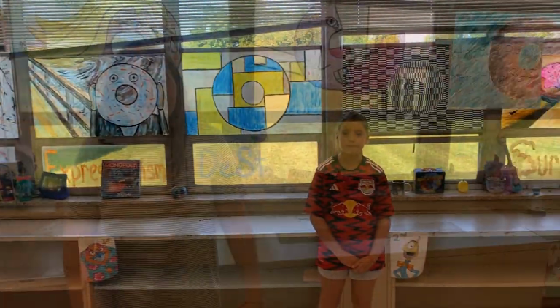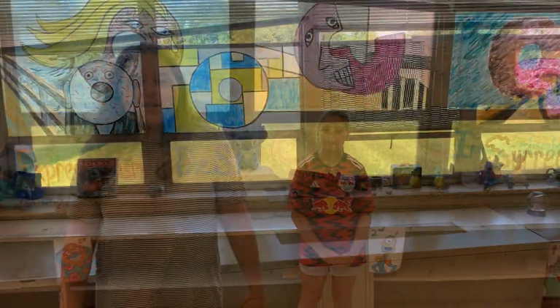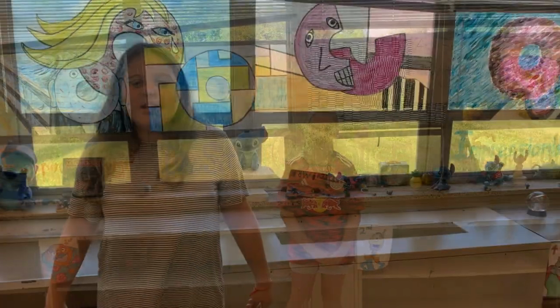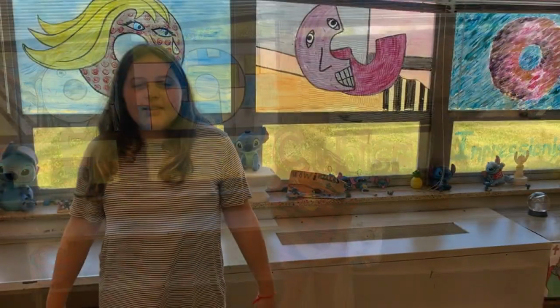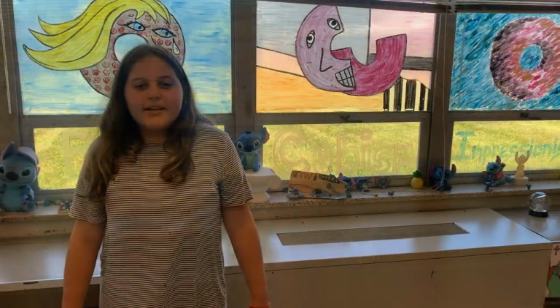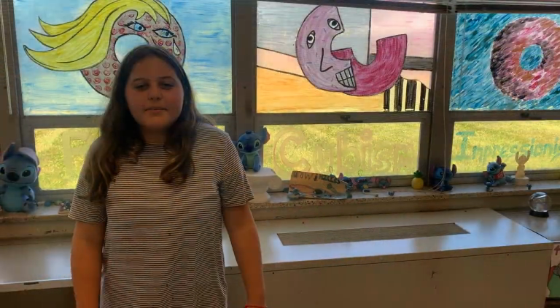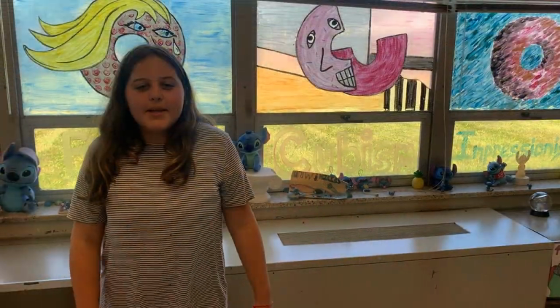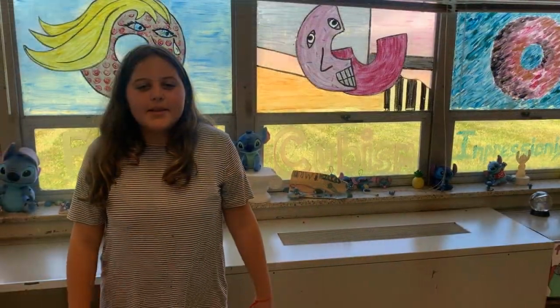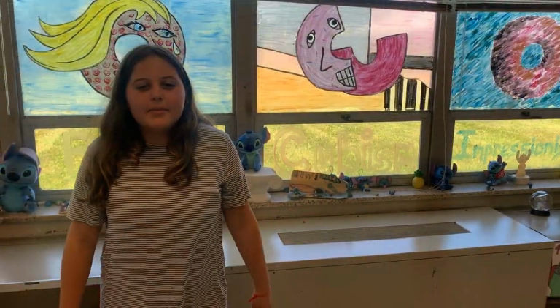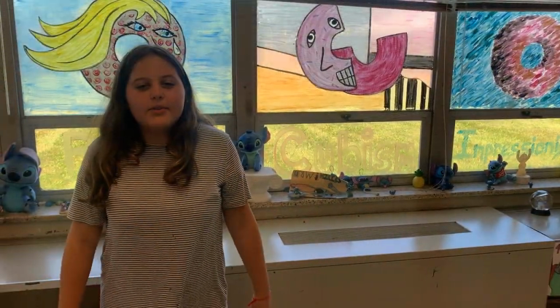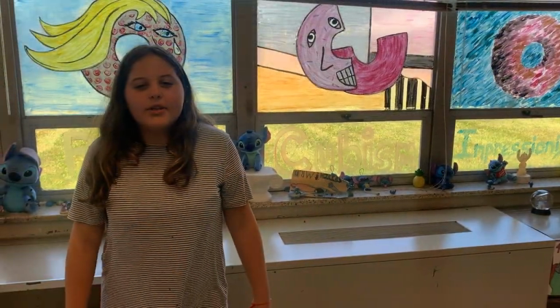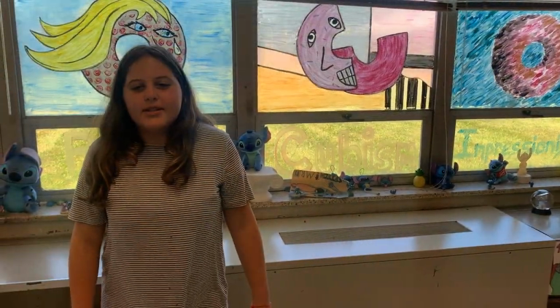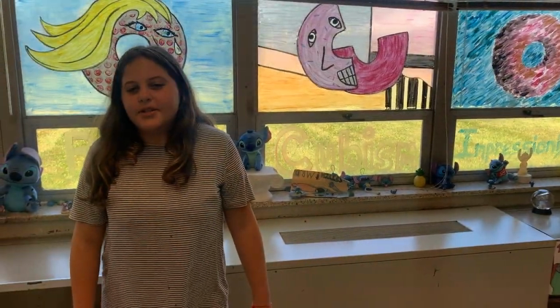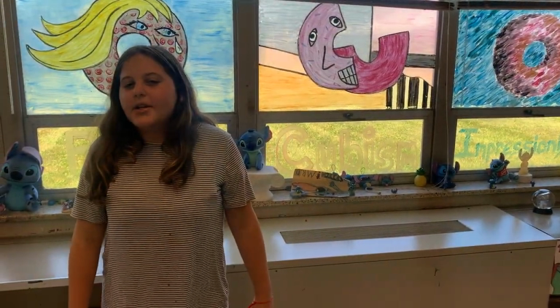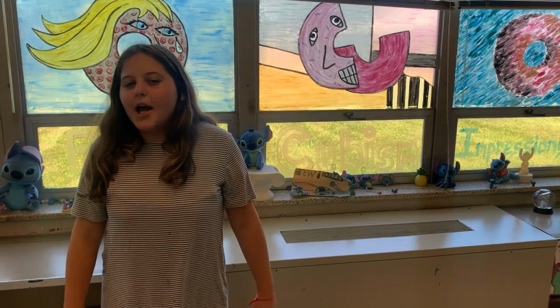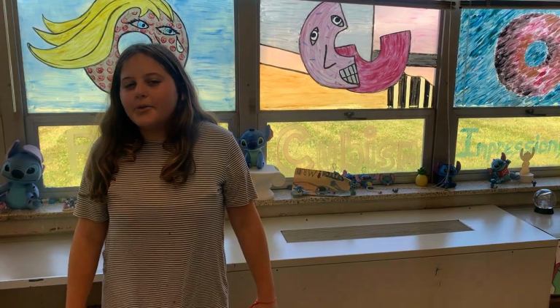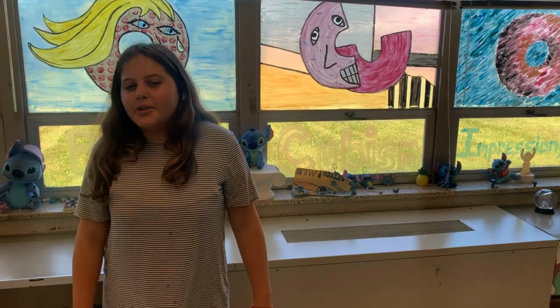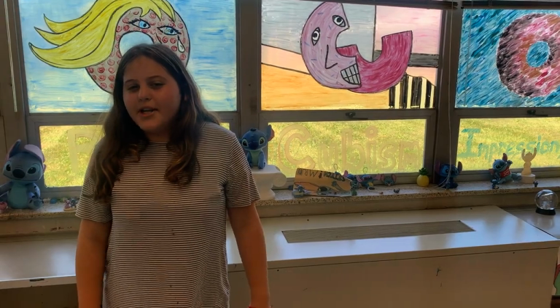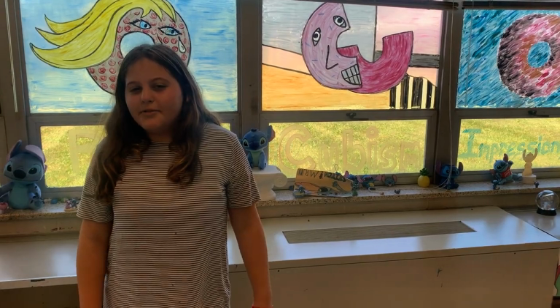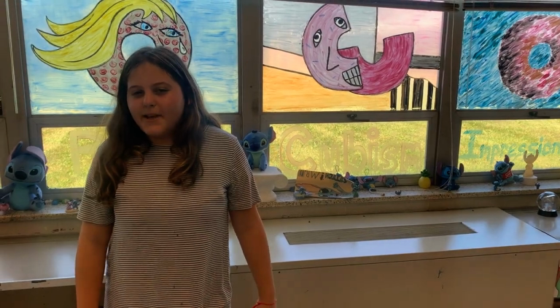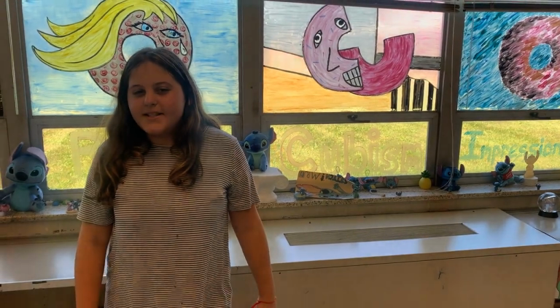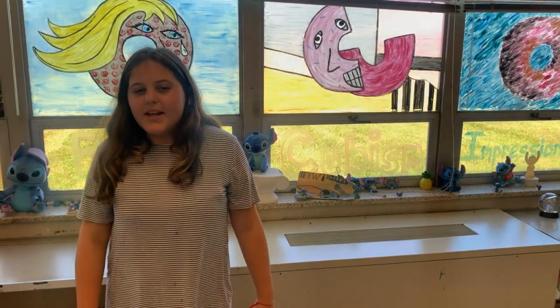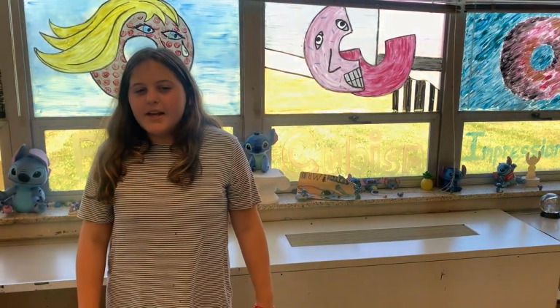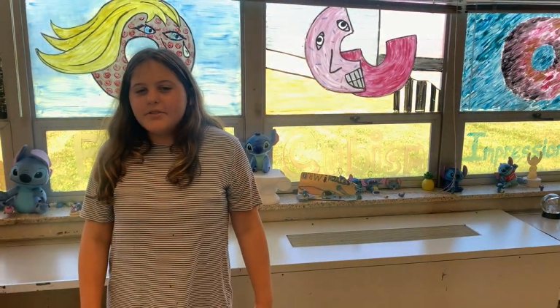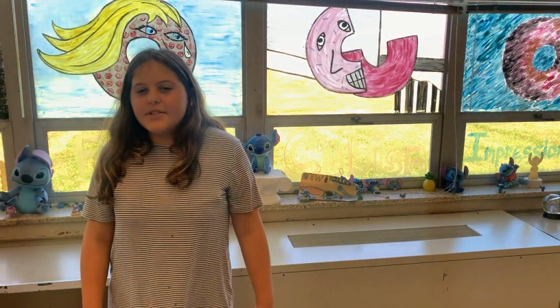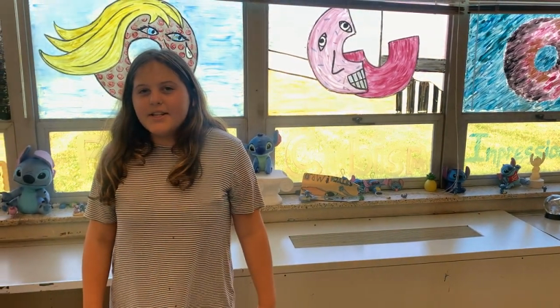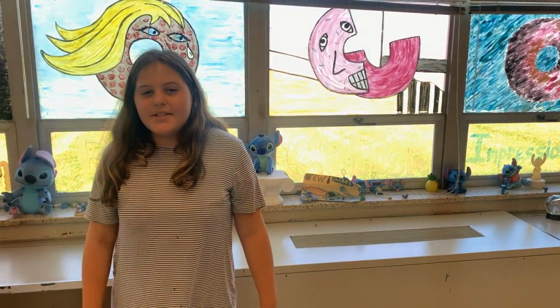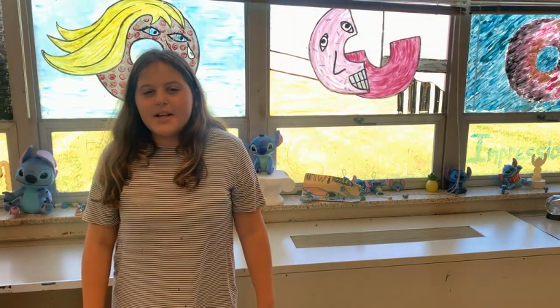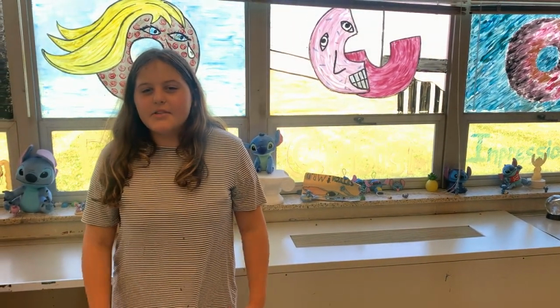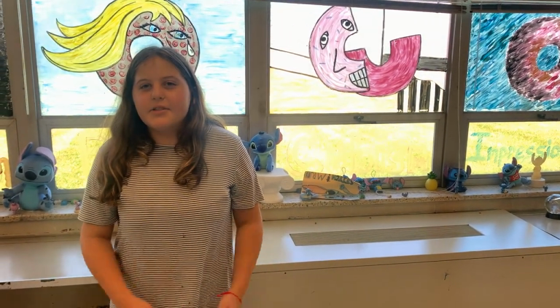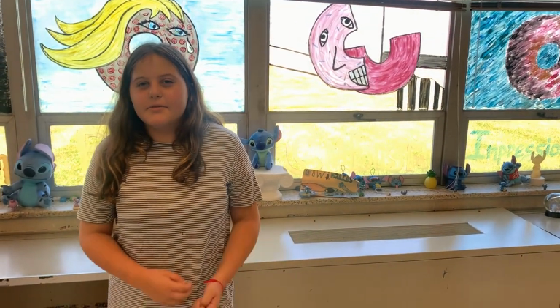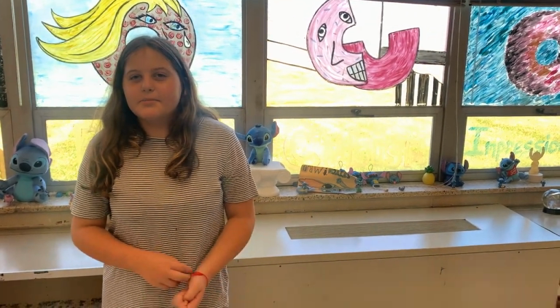Mr. D decided to make the theme of art this year our creative space, and use Stitch to decorate the room.